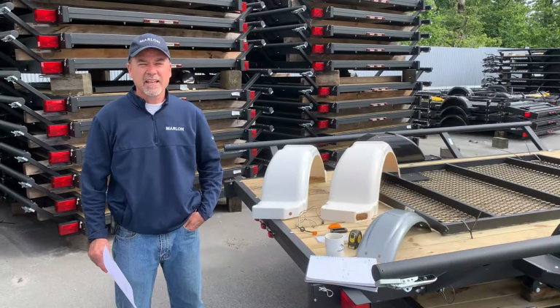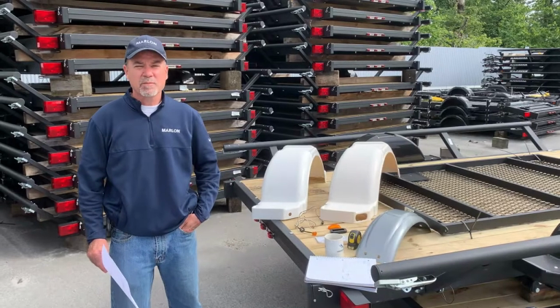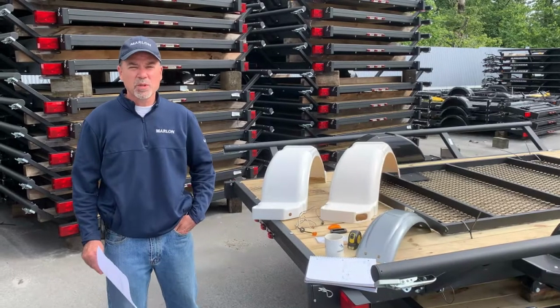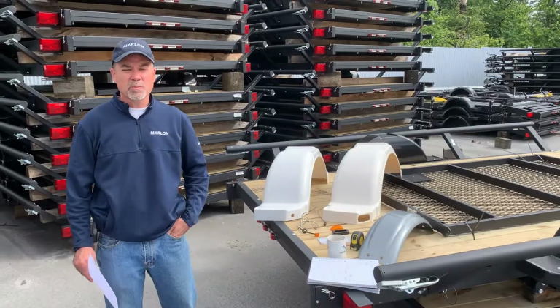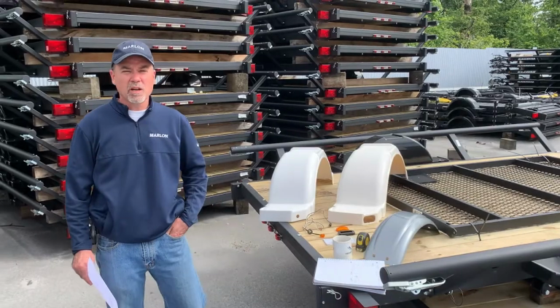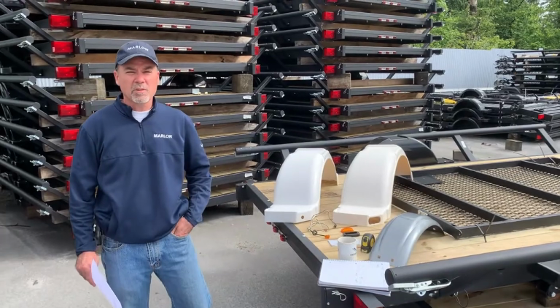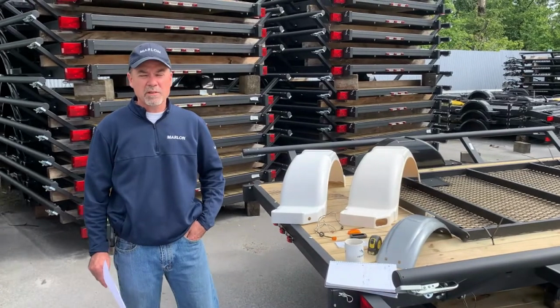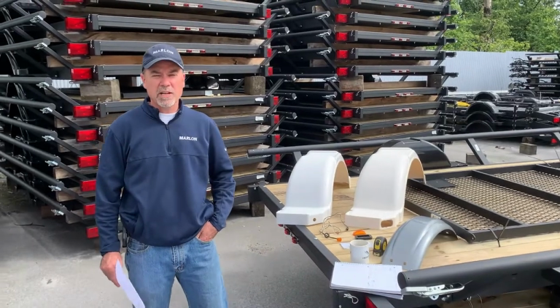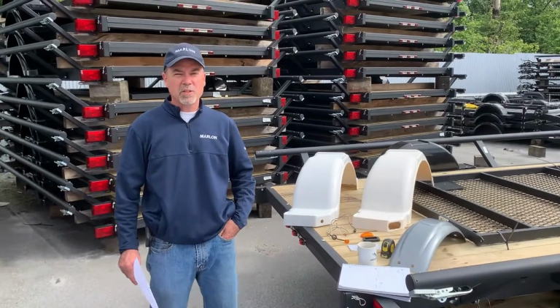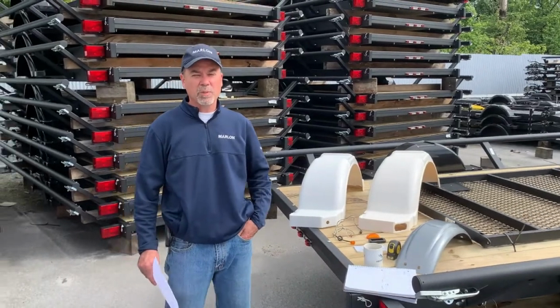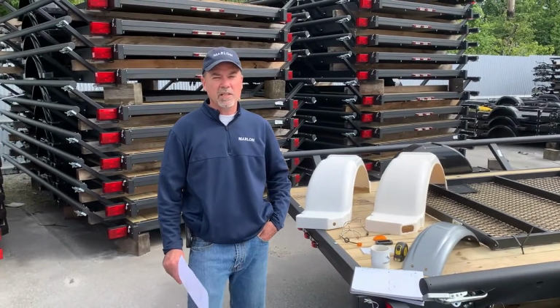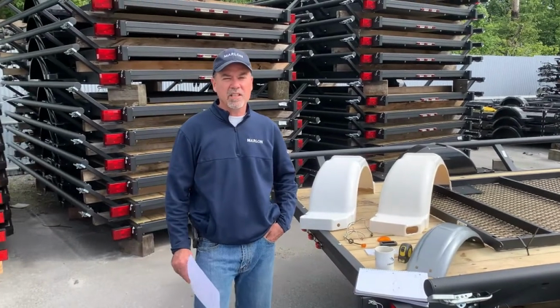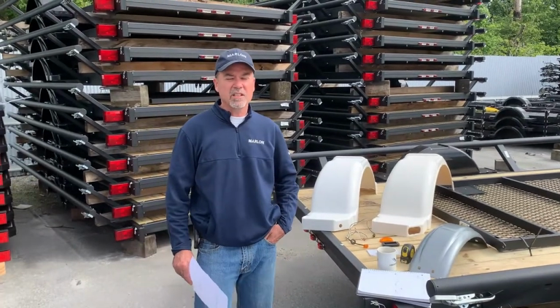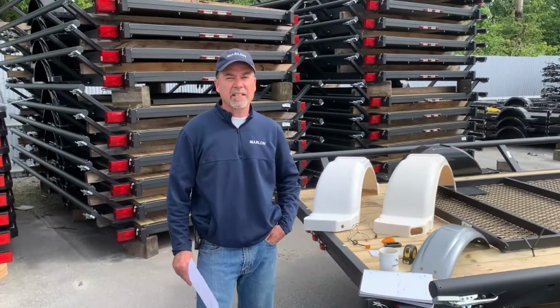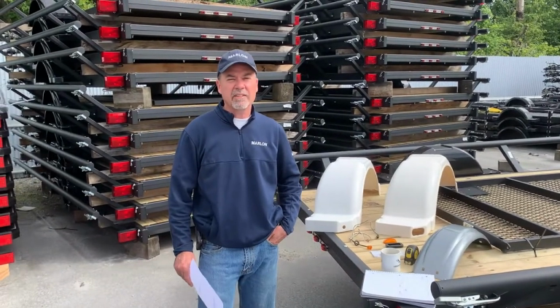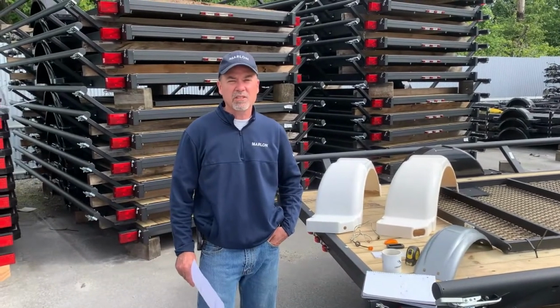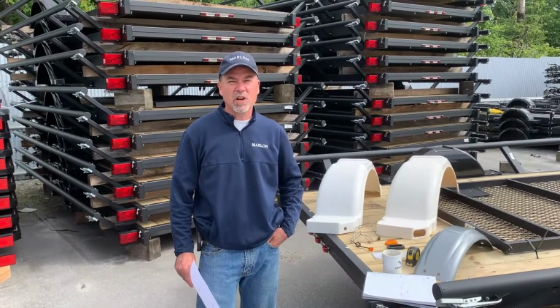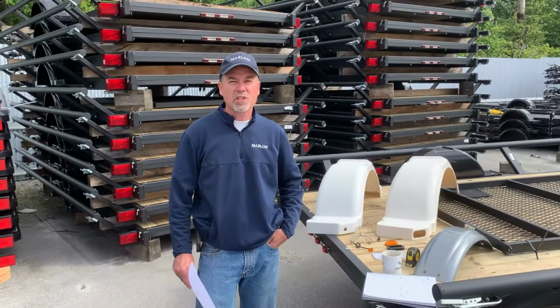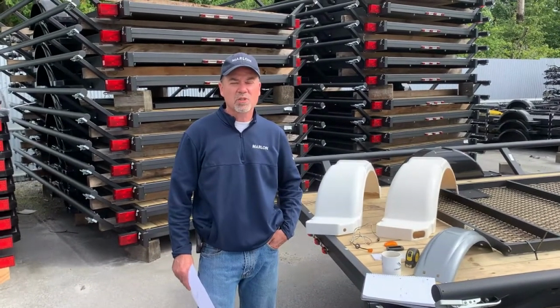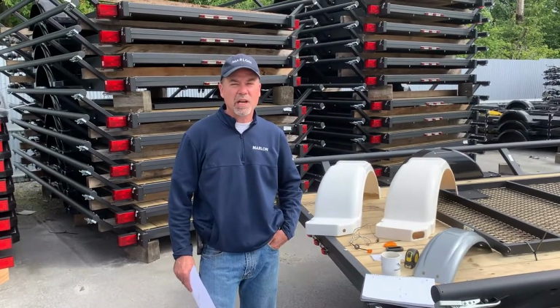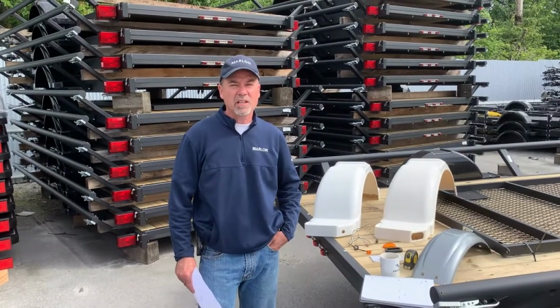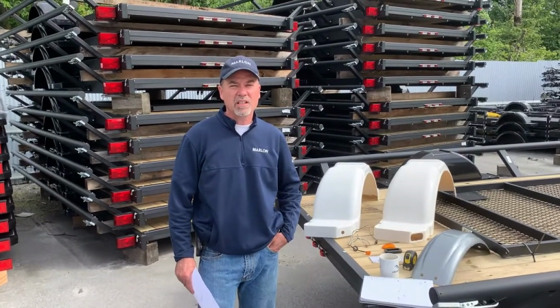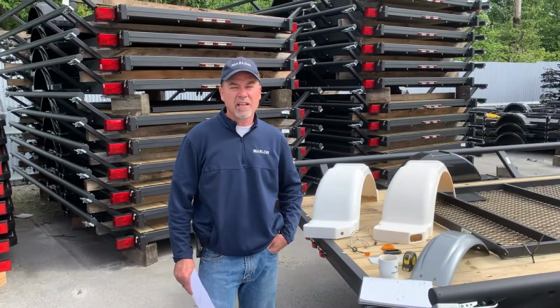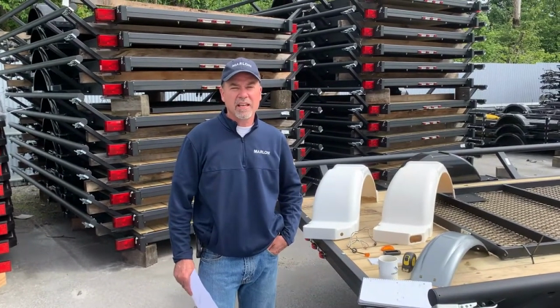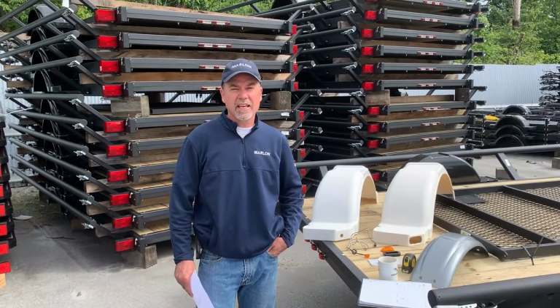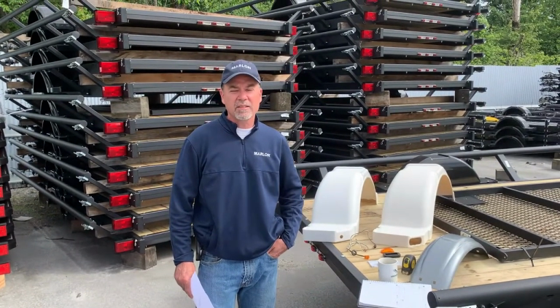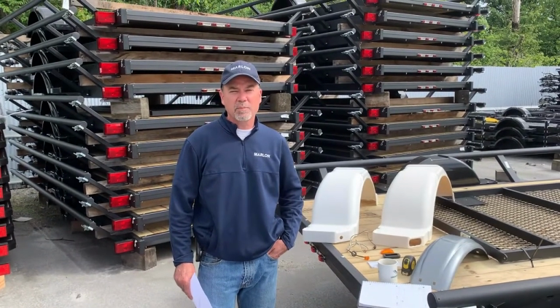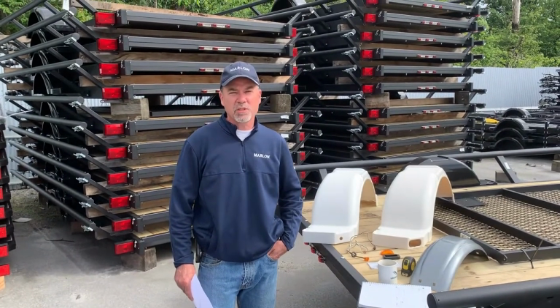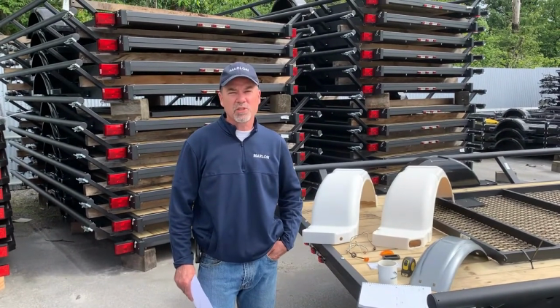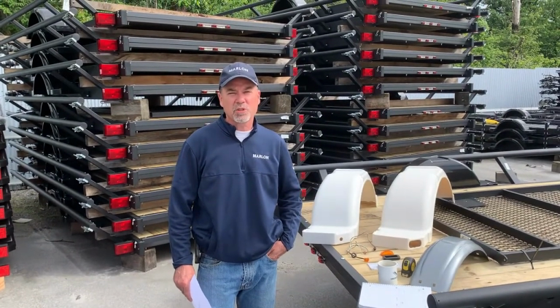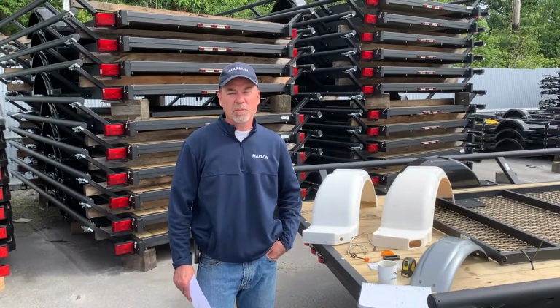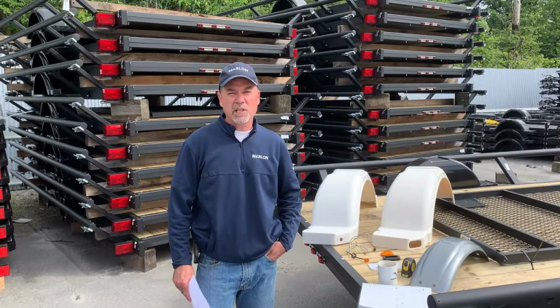Hey, Bruce from Marlon Recreational Products here, Caravan's largest trailer and parts distributor.